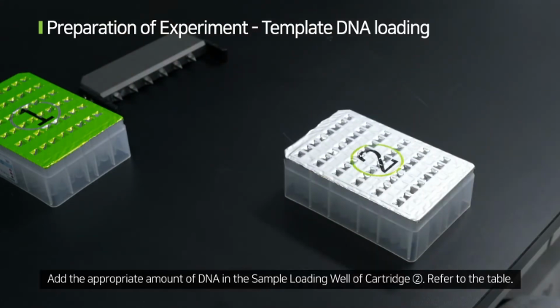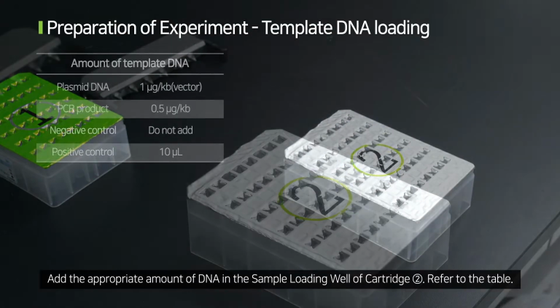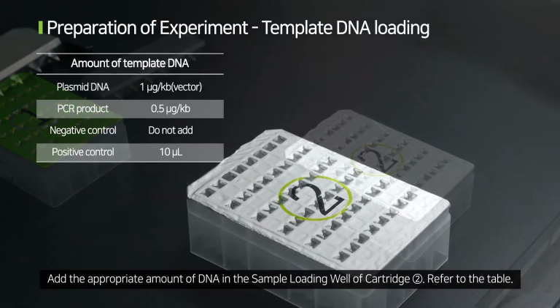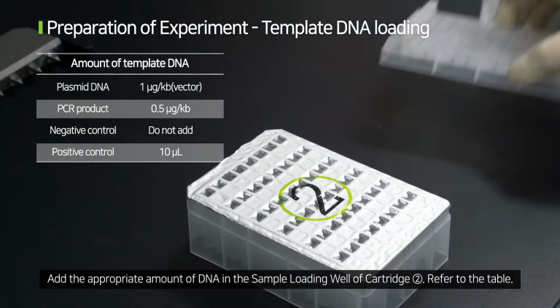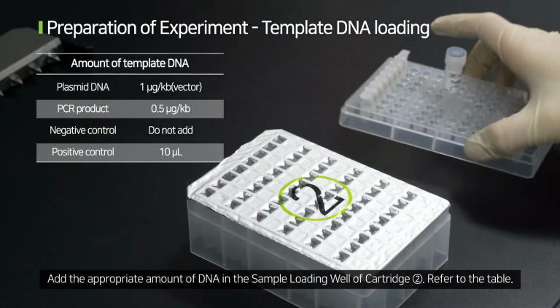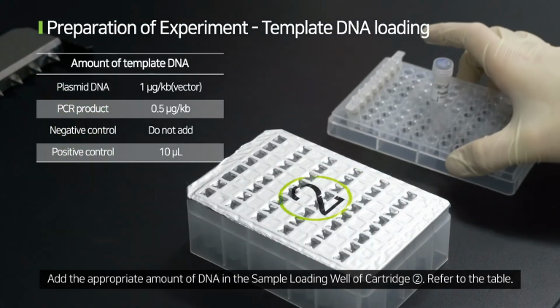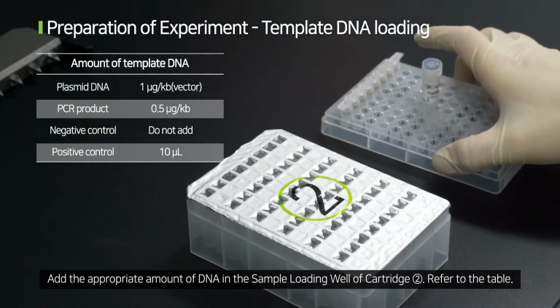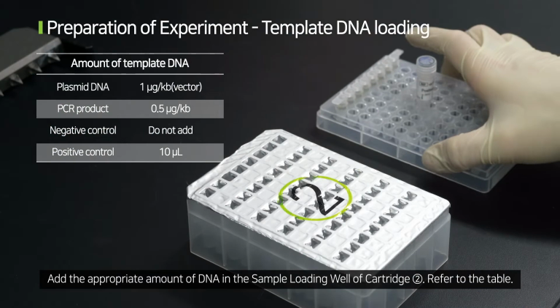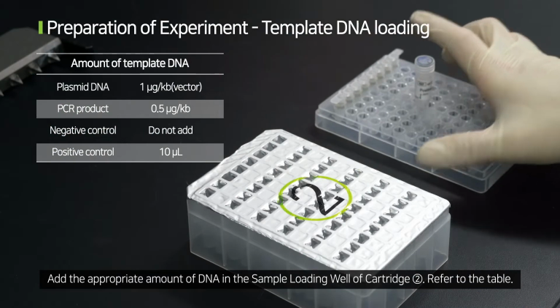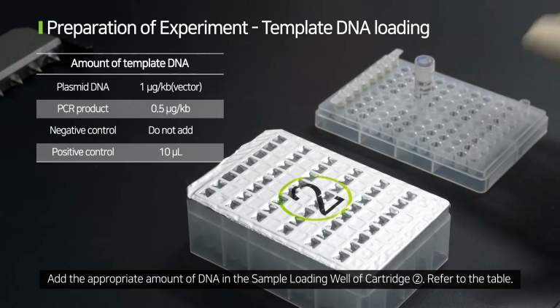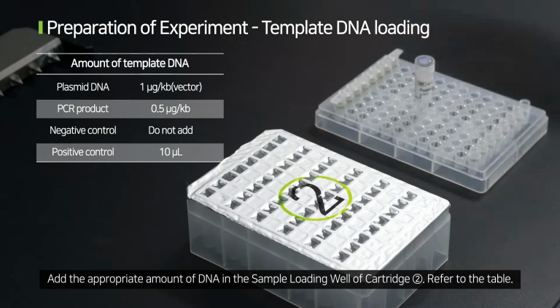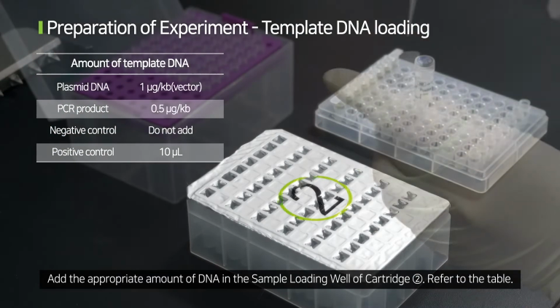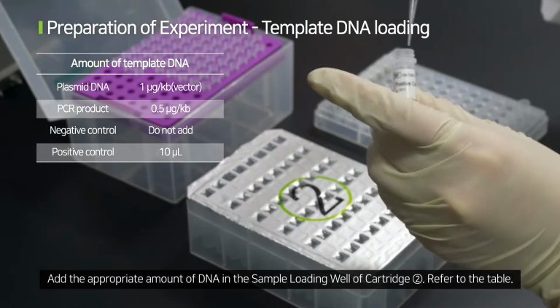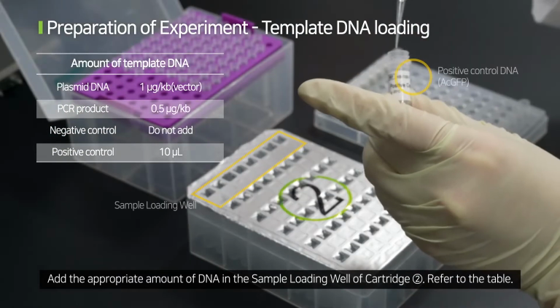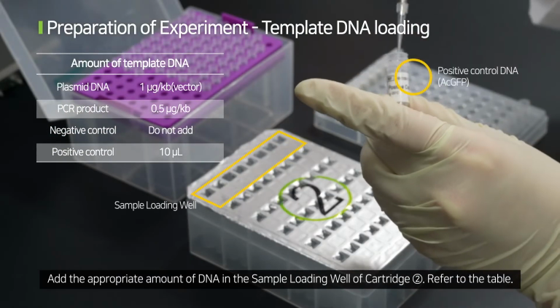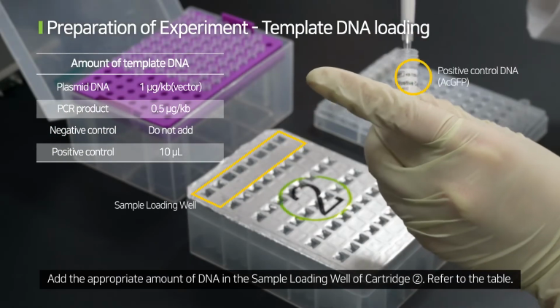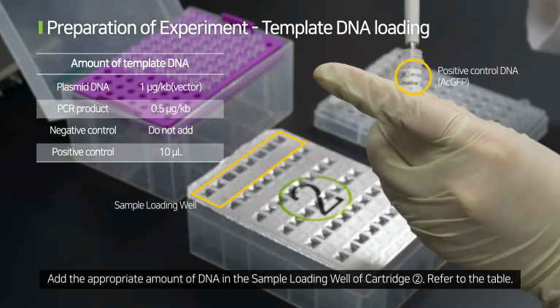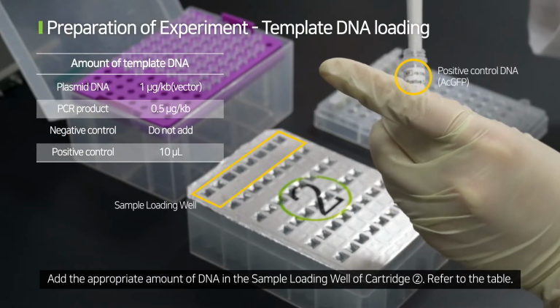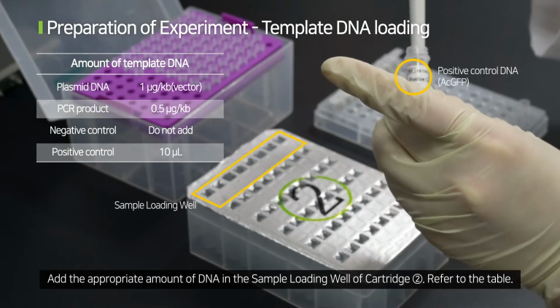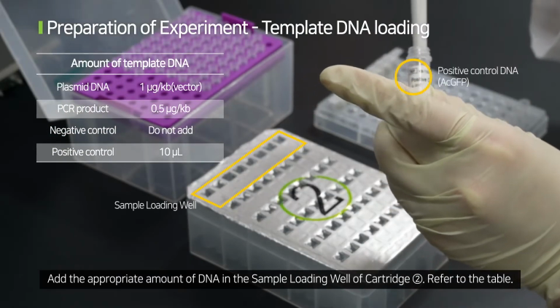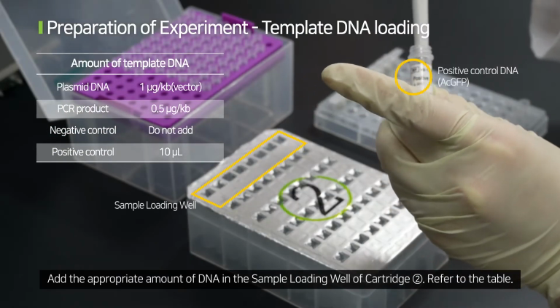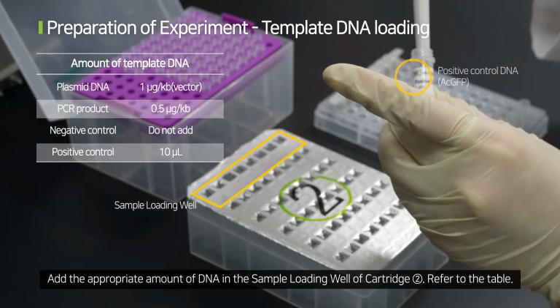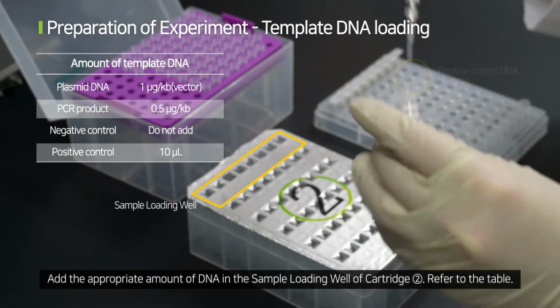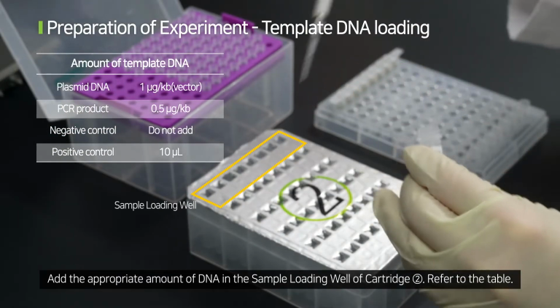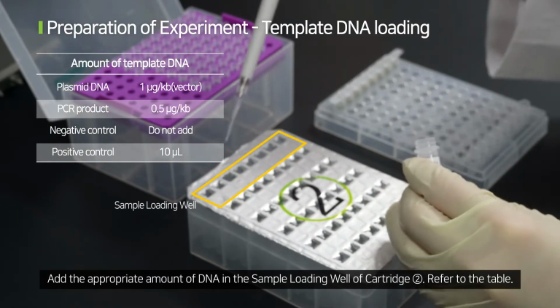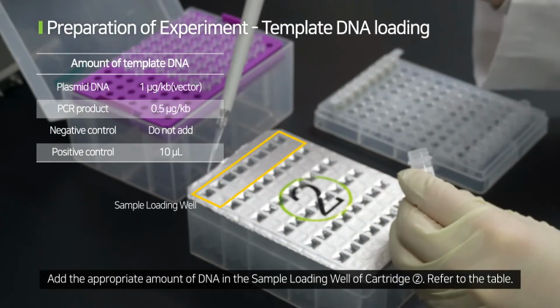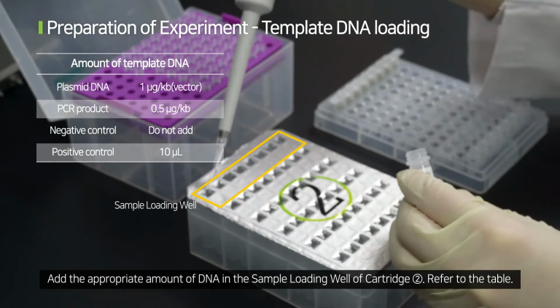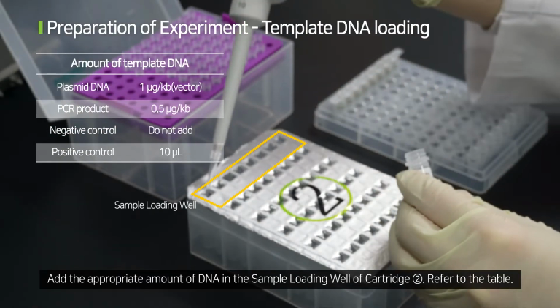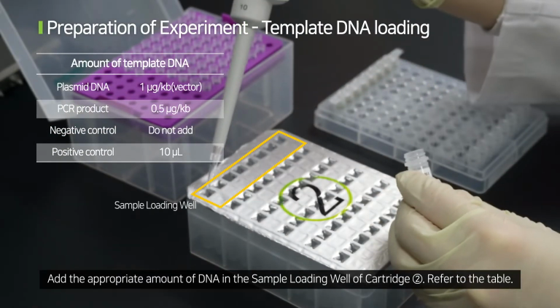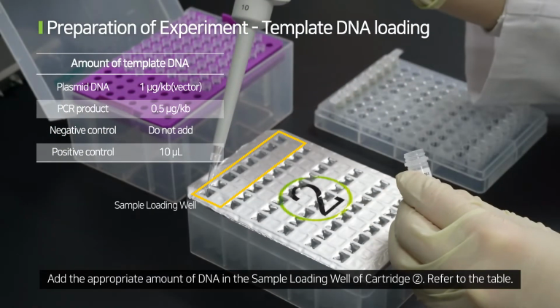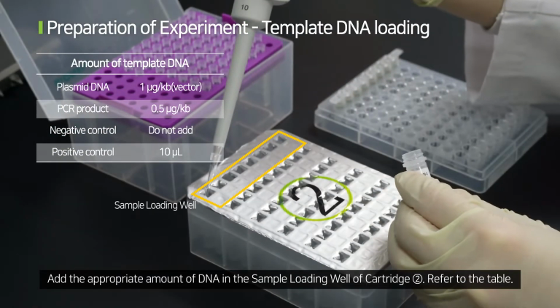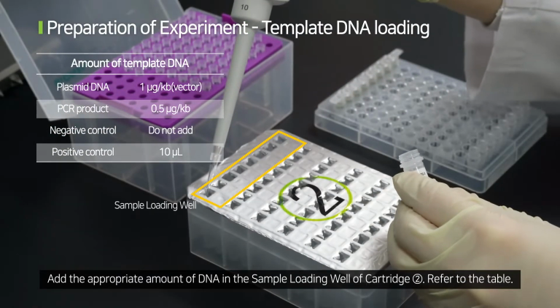Add the appropriate amount of DNA in the sample loading well of cartridge 2. Refer to the table.